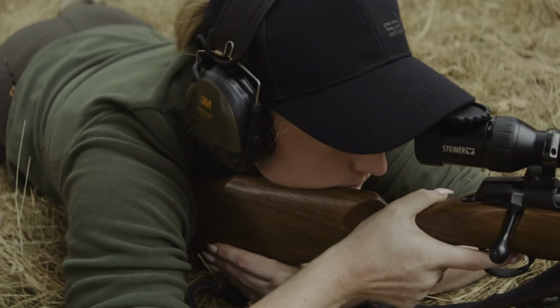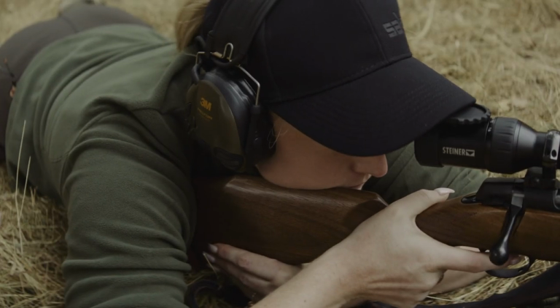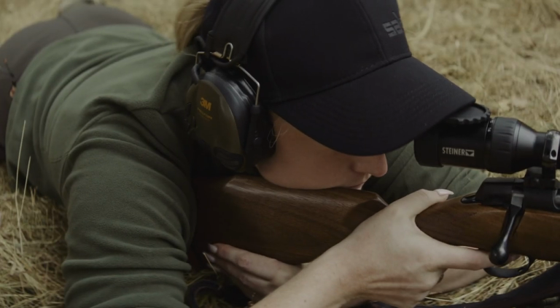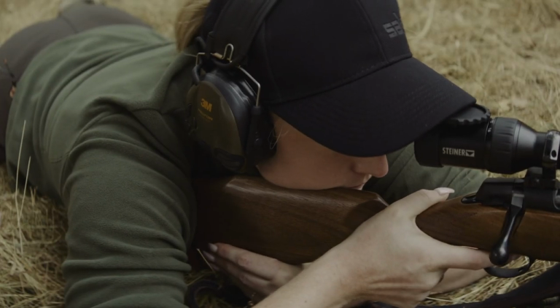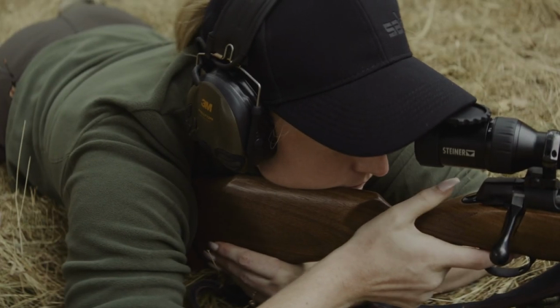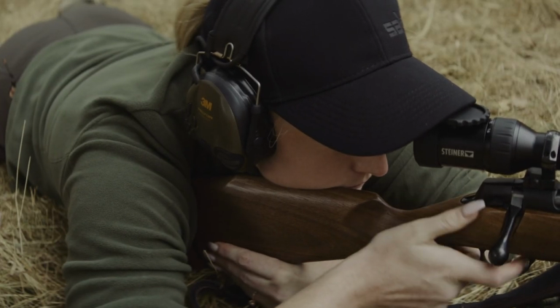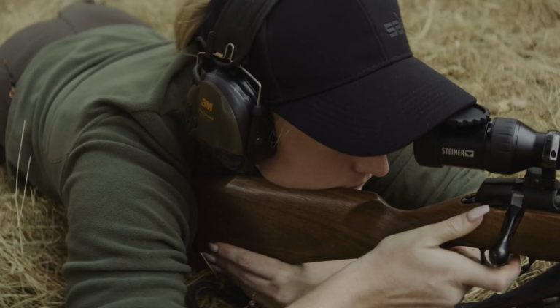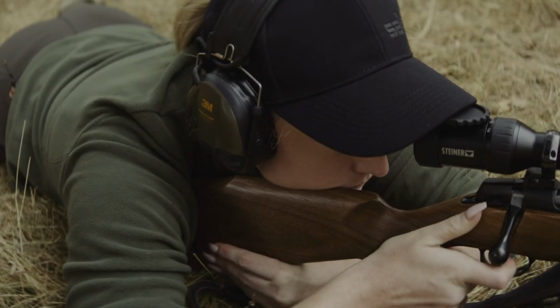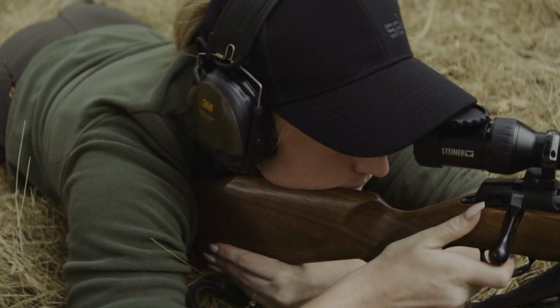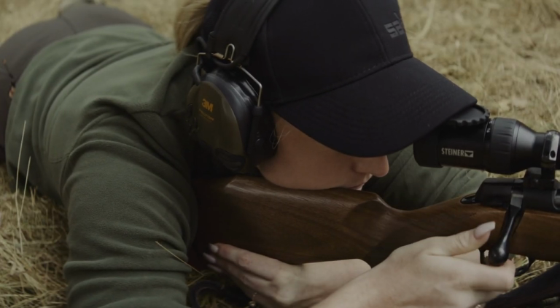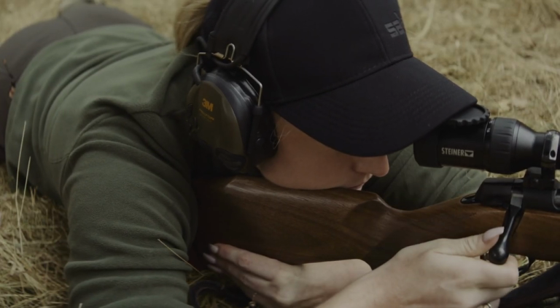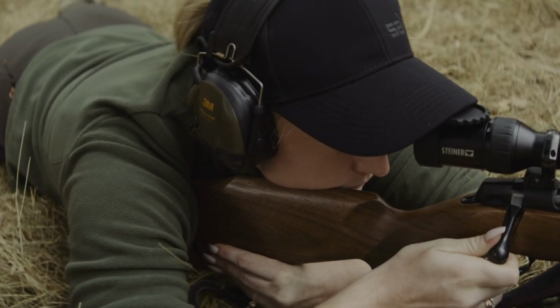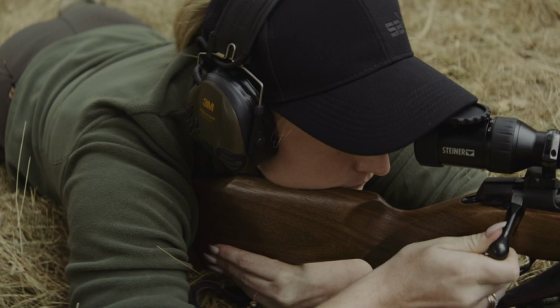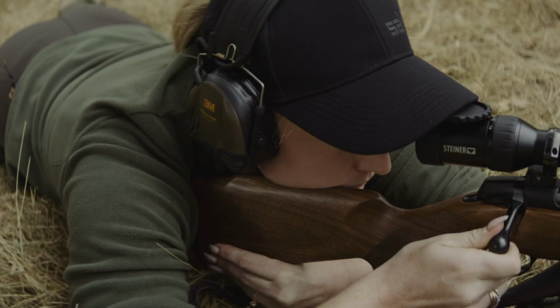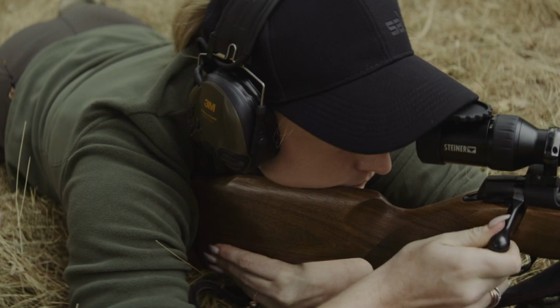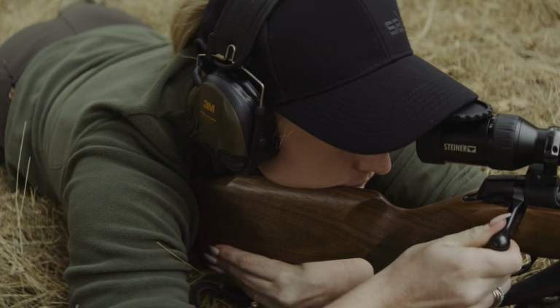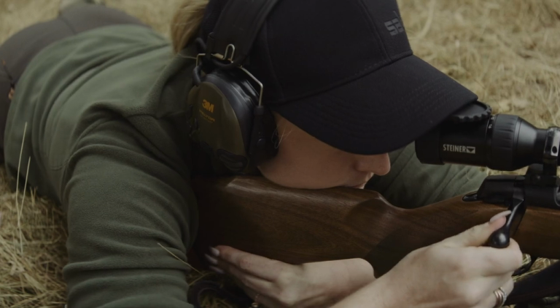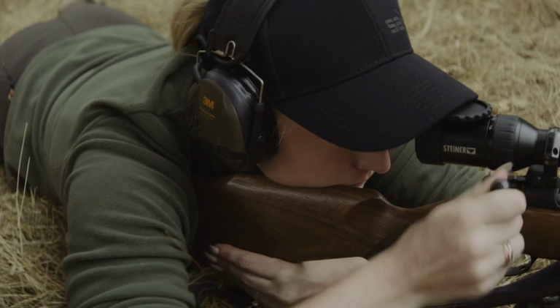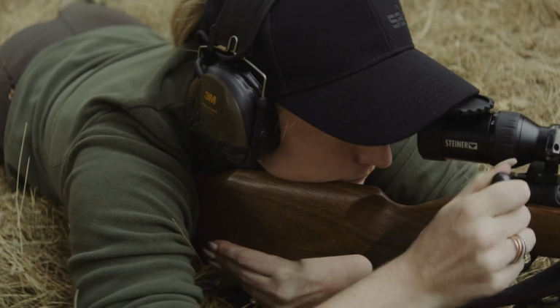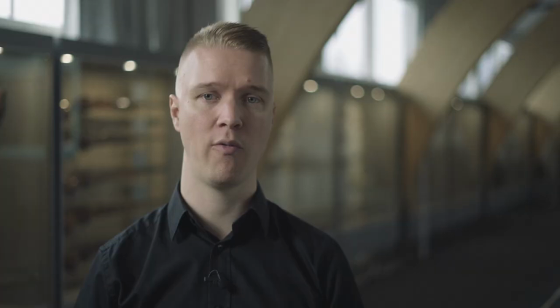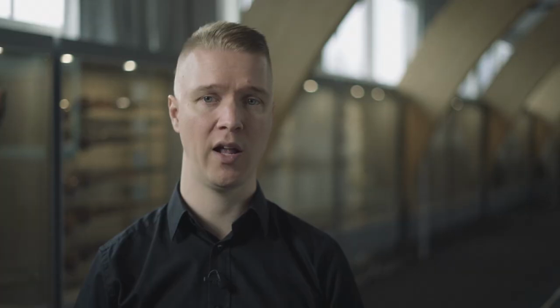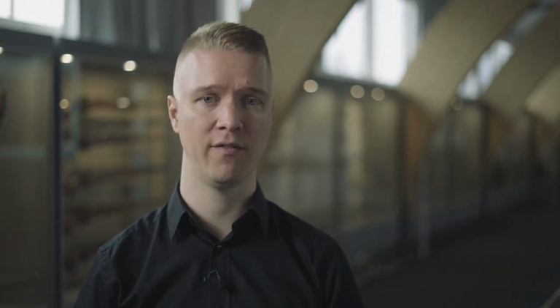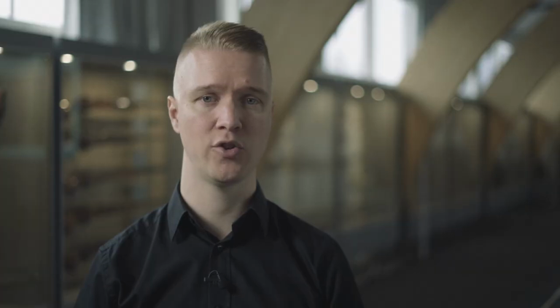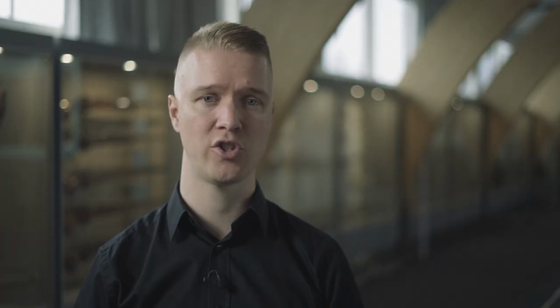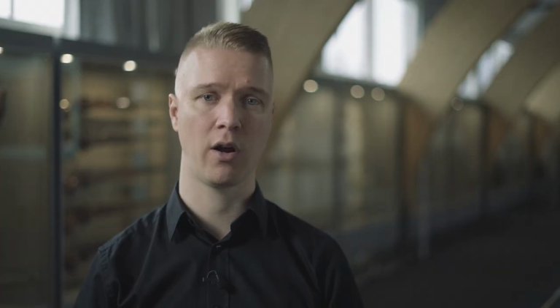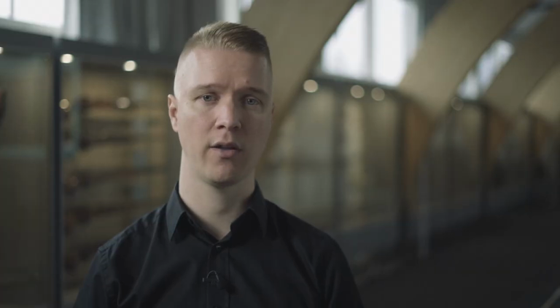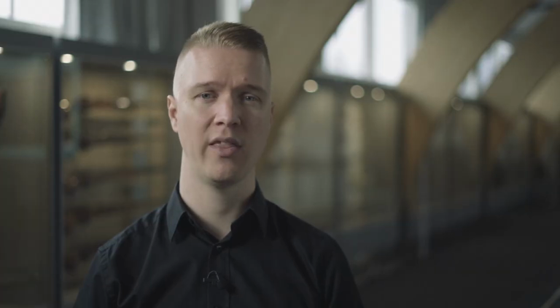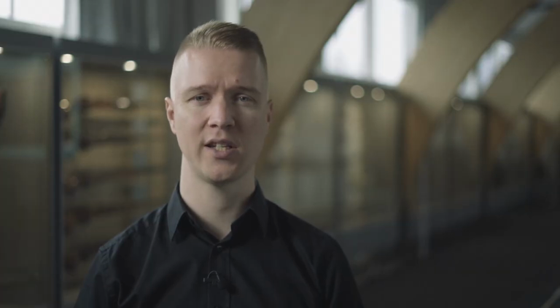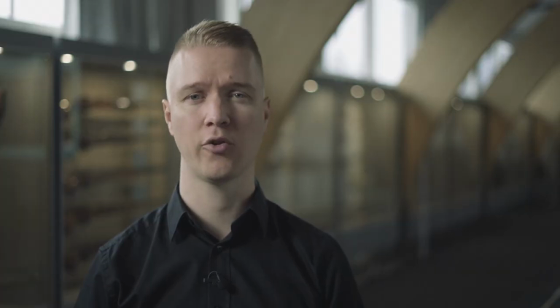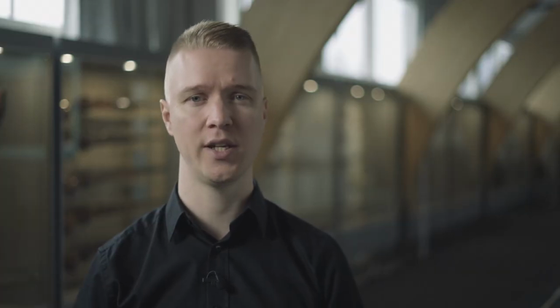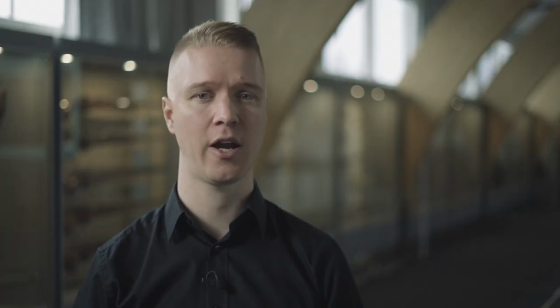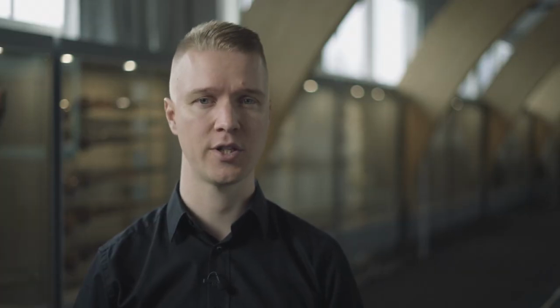The faster the lock time is, the less time the barrel has to move relative to the target, thus increasing accuracy.